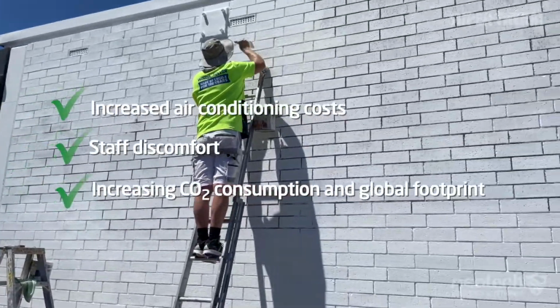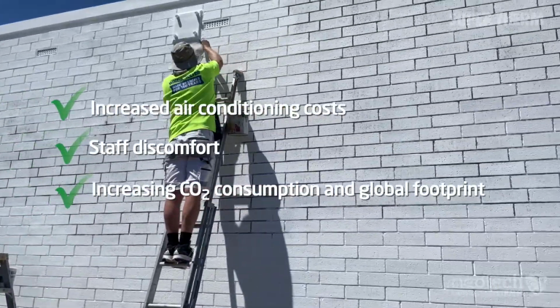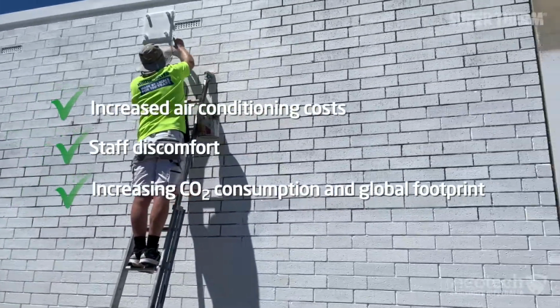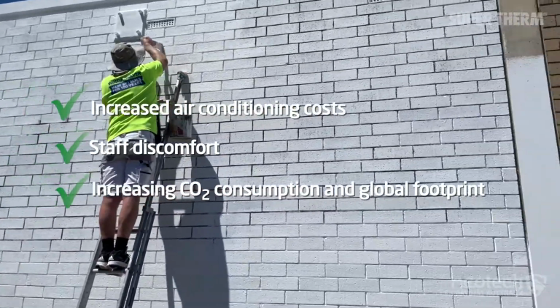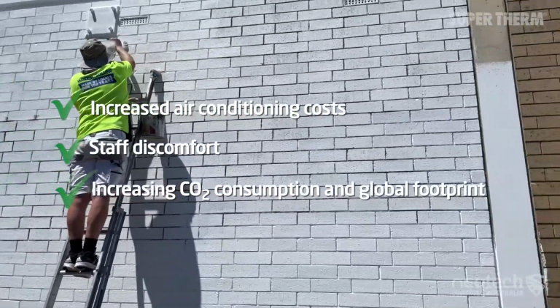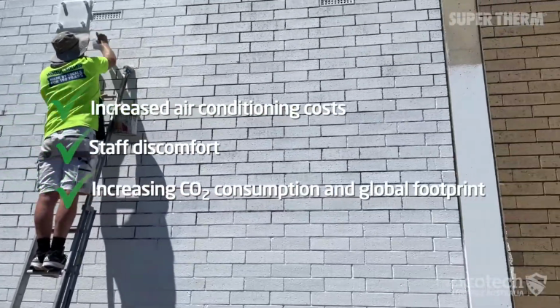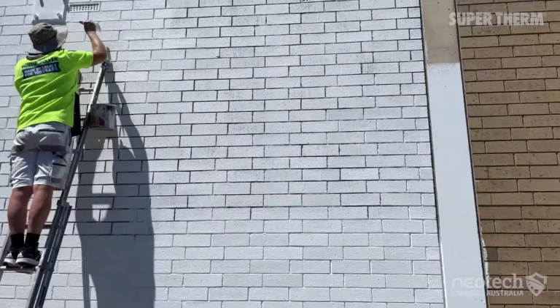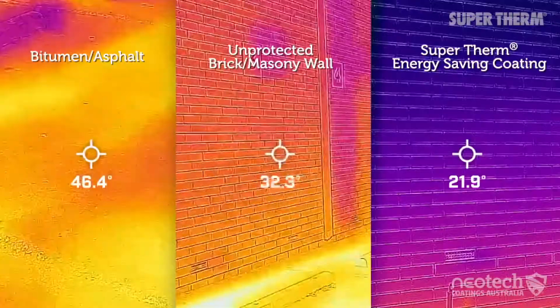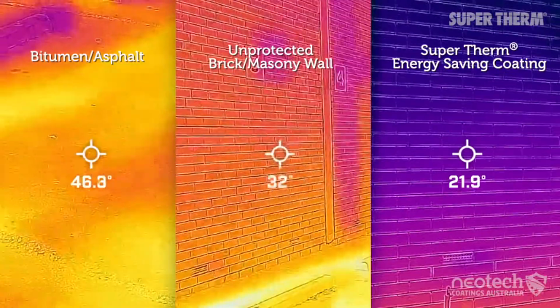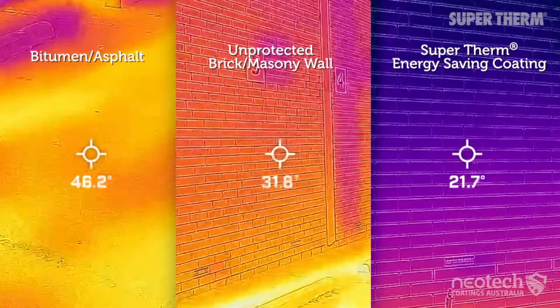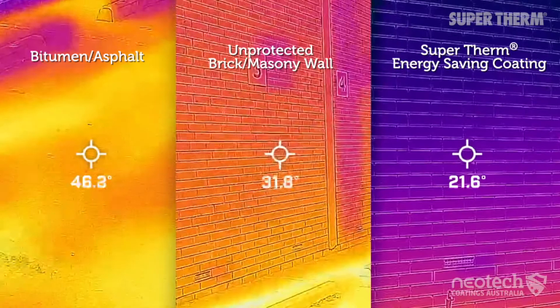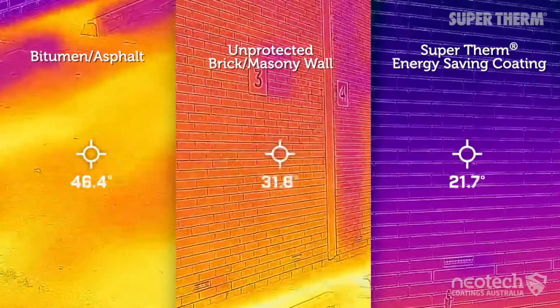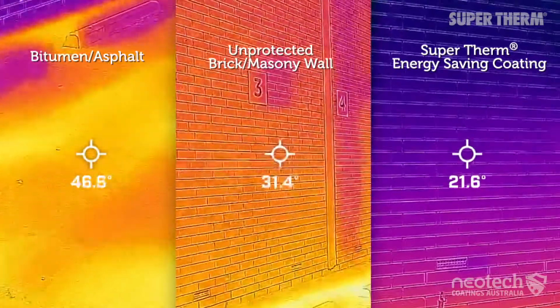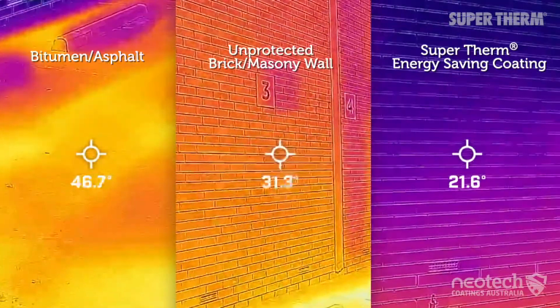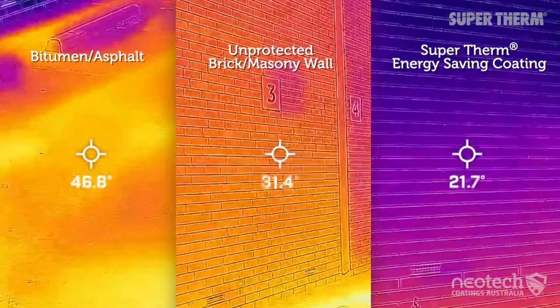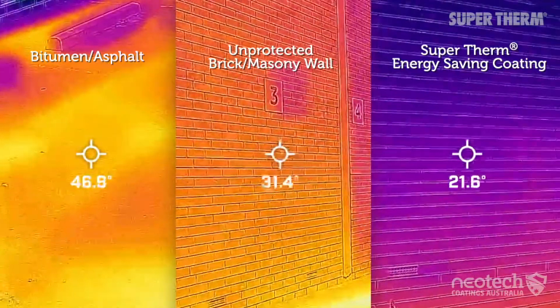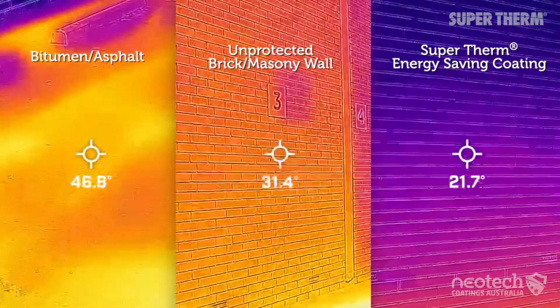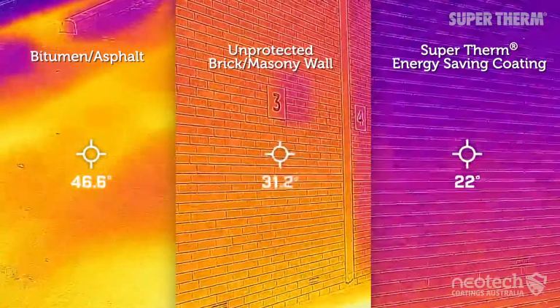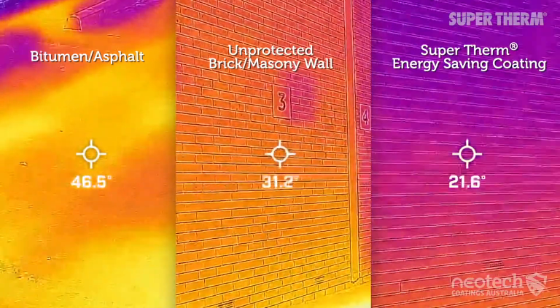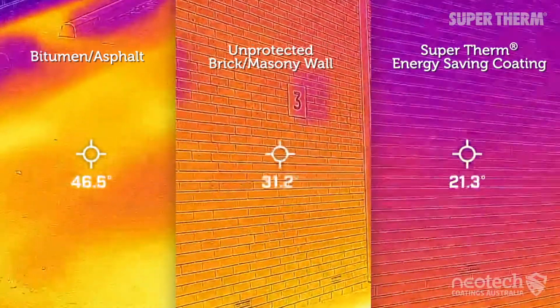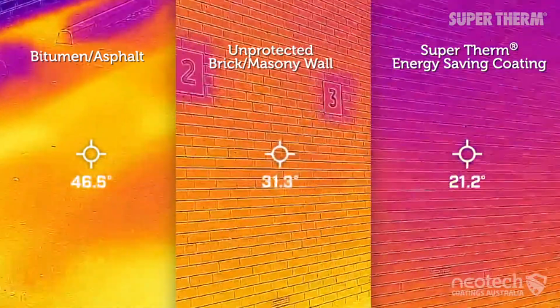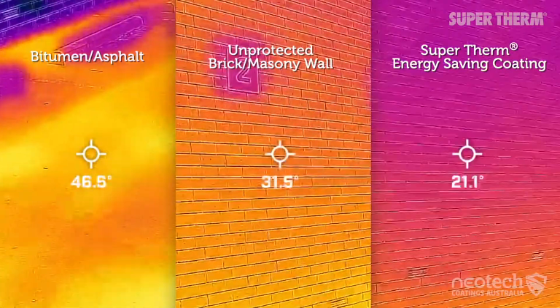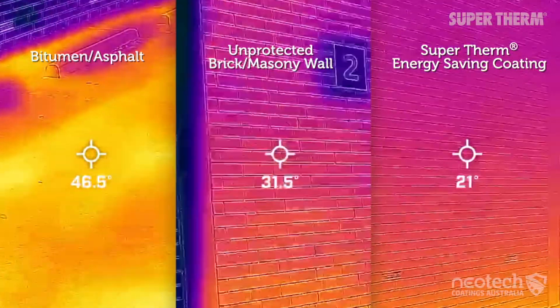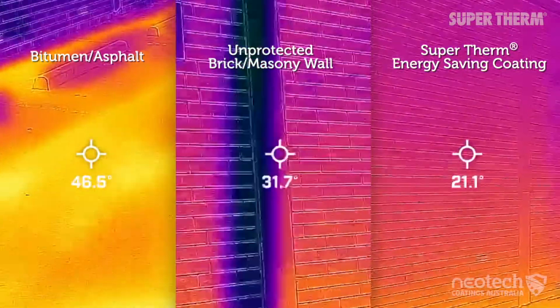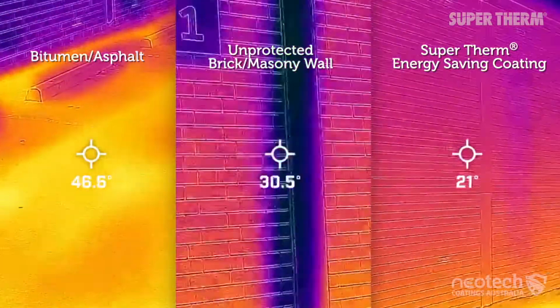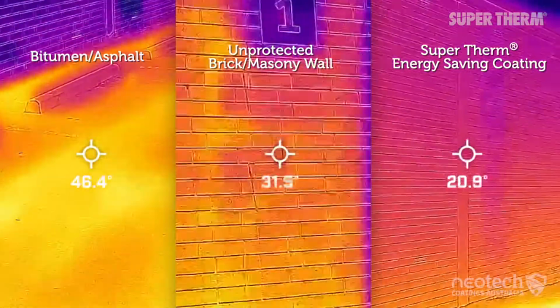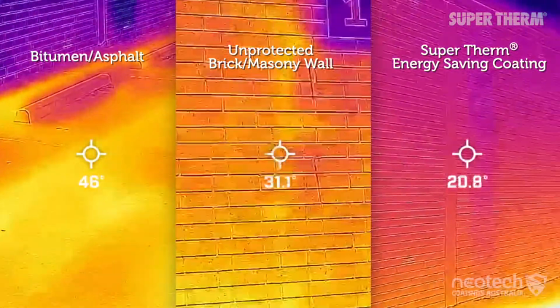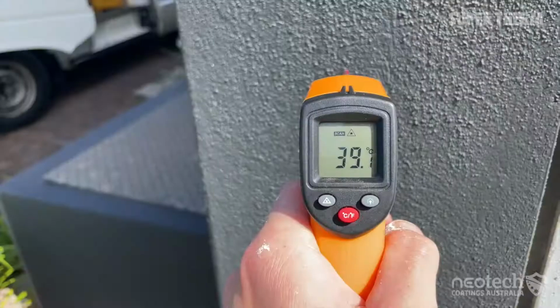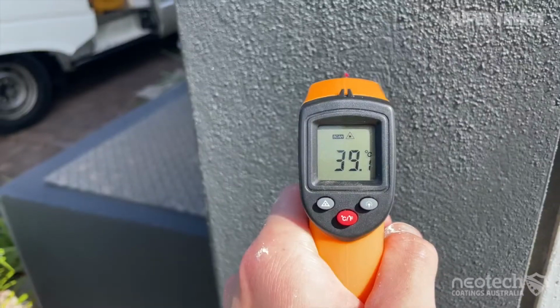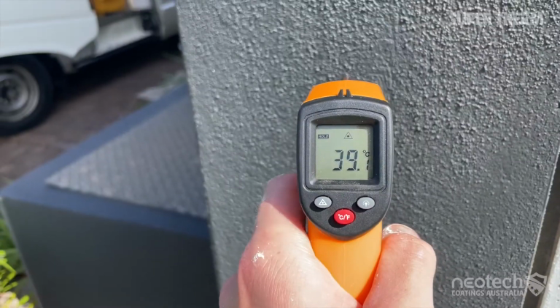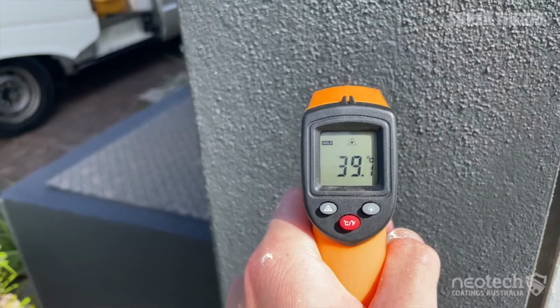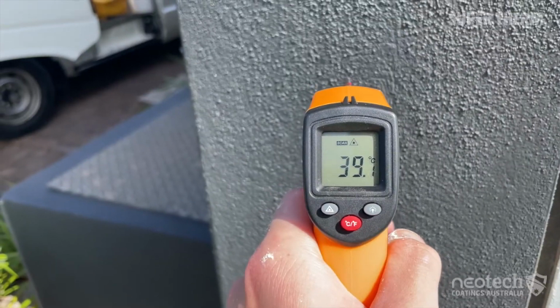When looking for a solution, they found Neotech Coatings and Supertherm cool energy-saving ceramic coating were the perfect answer.